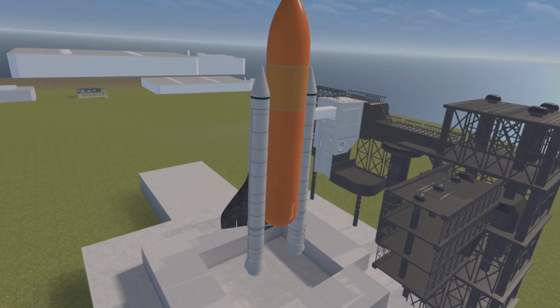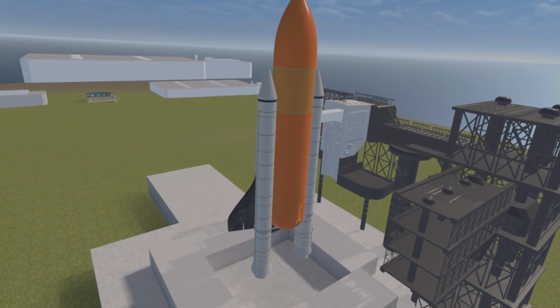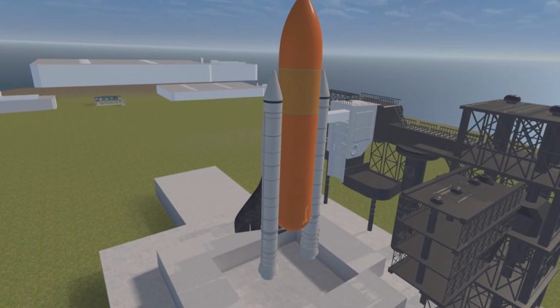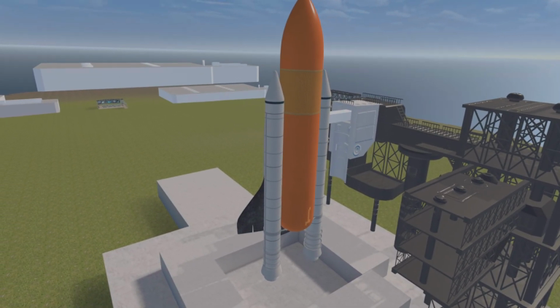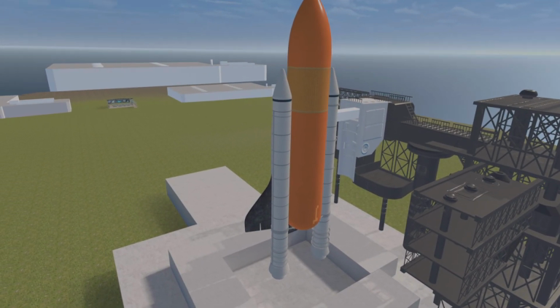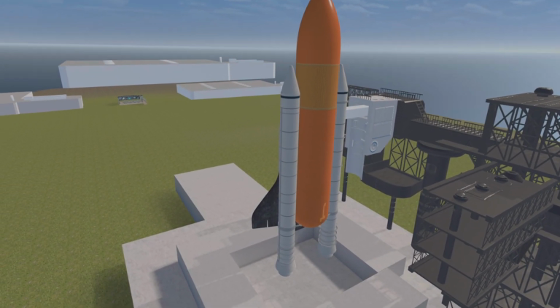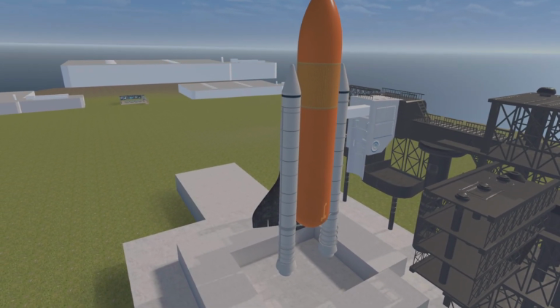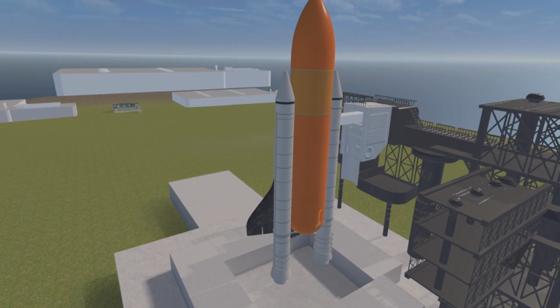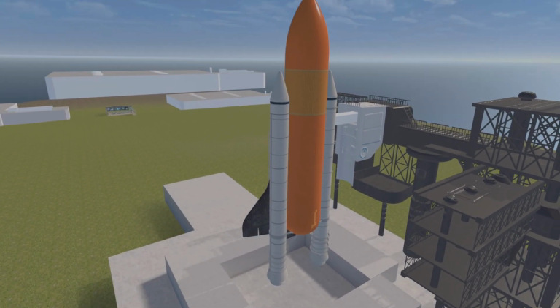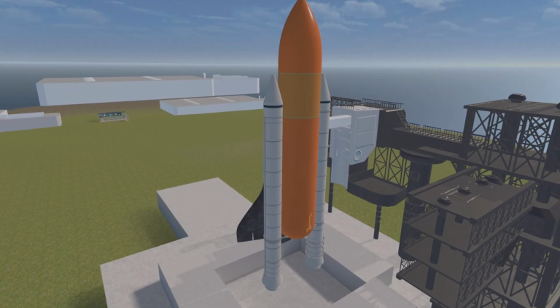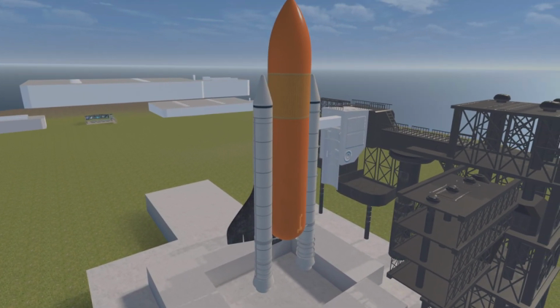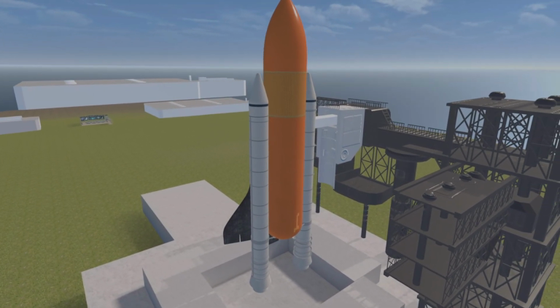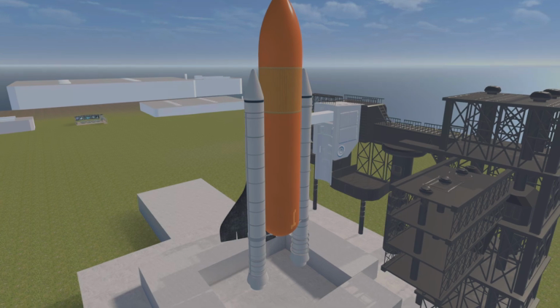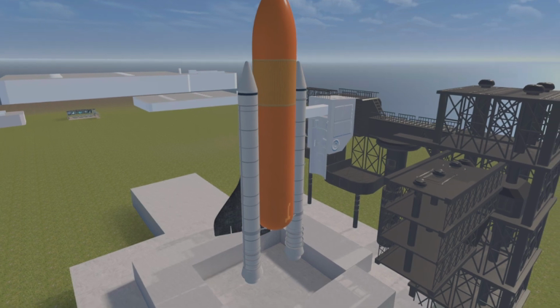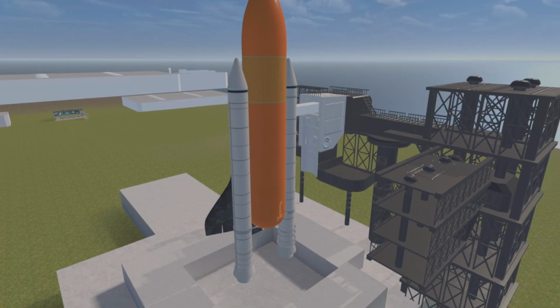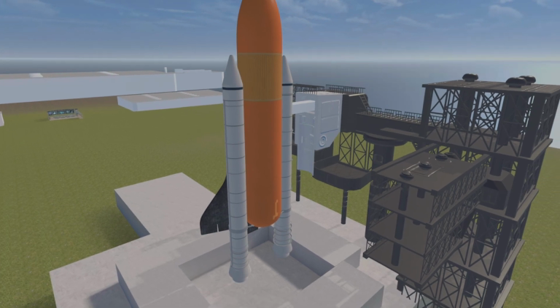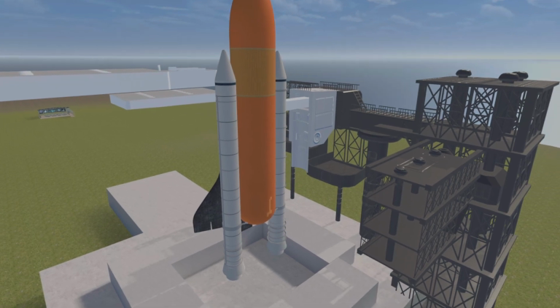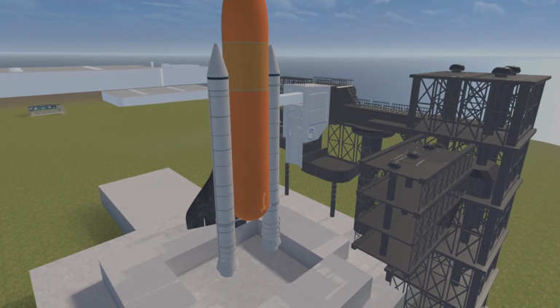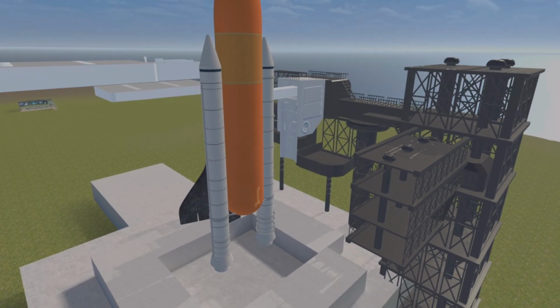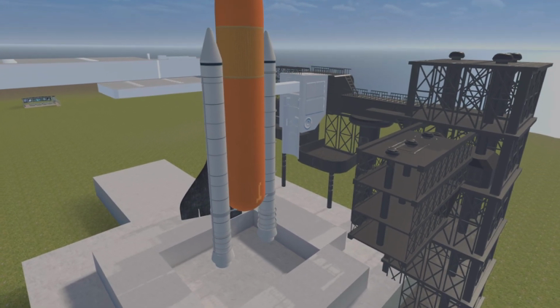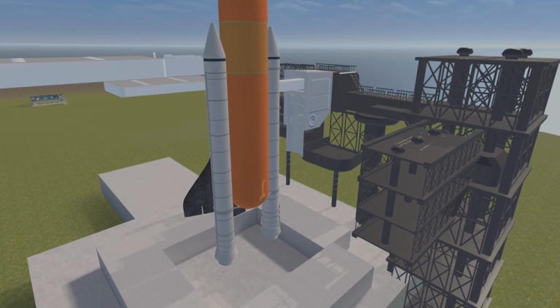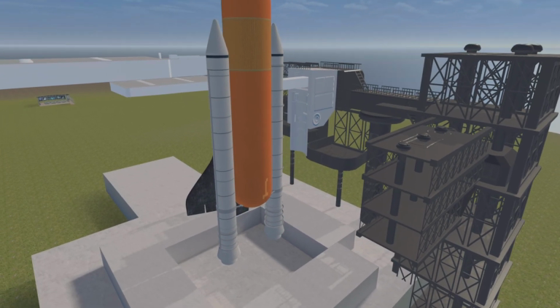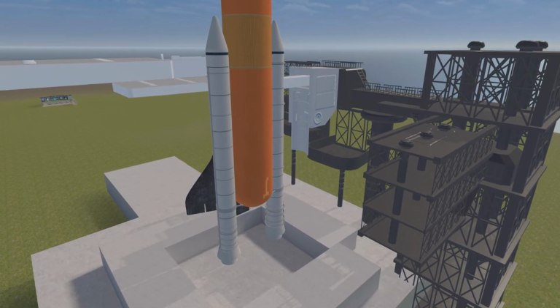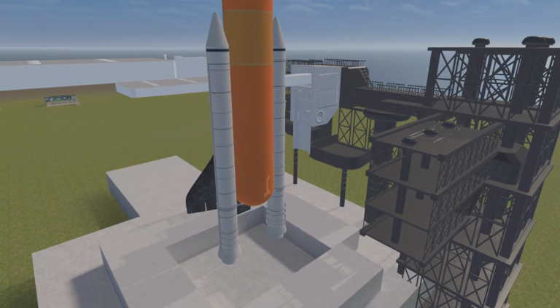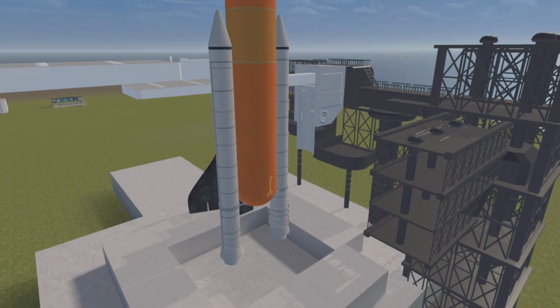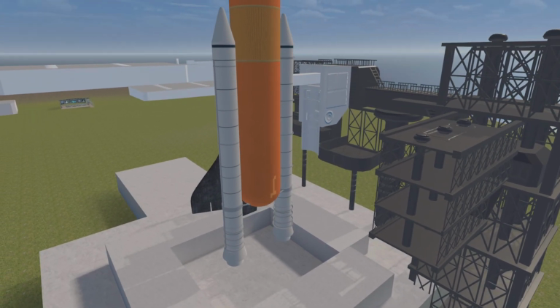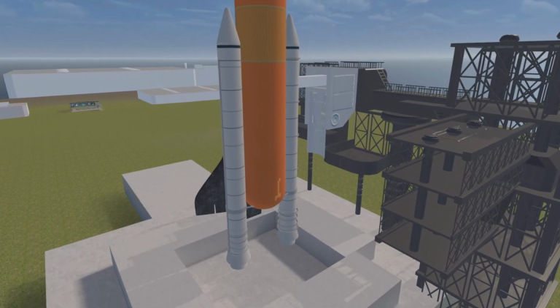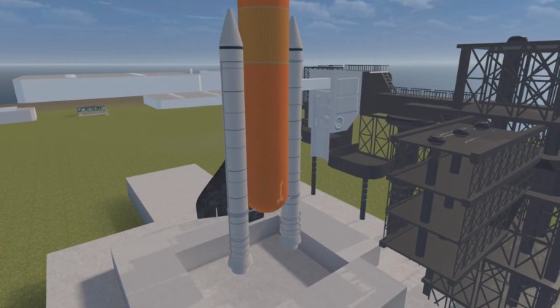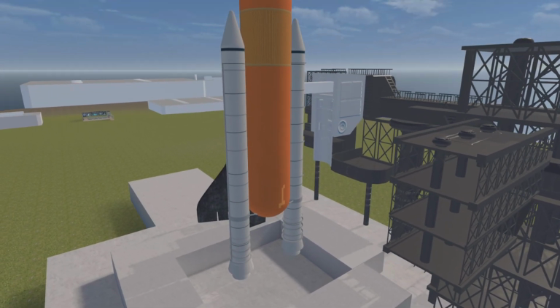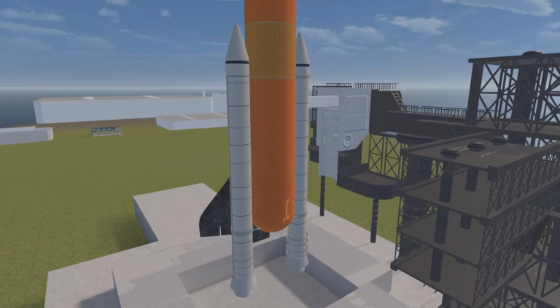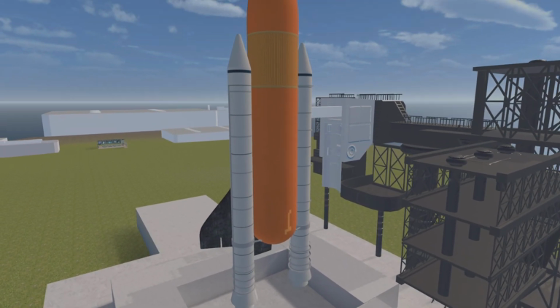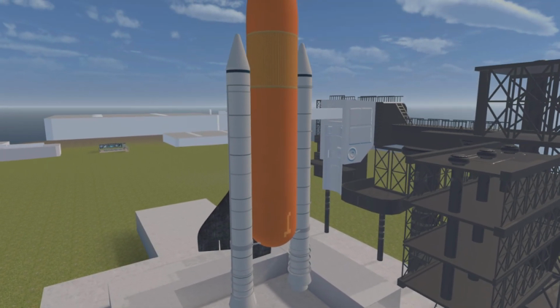This is mission control. We are checking out various batteries in the three stages and the instrumentation unit of the rocket.